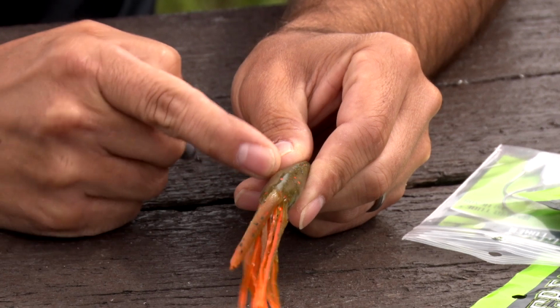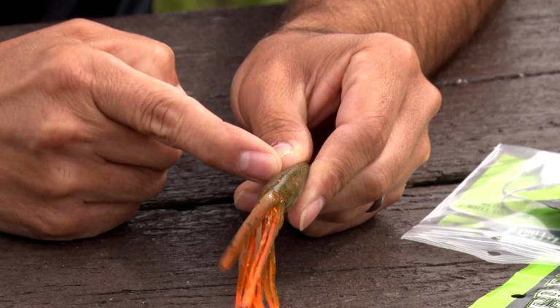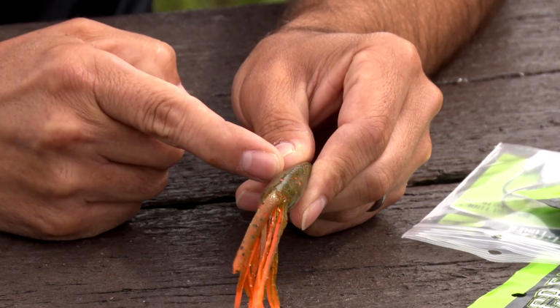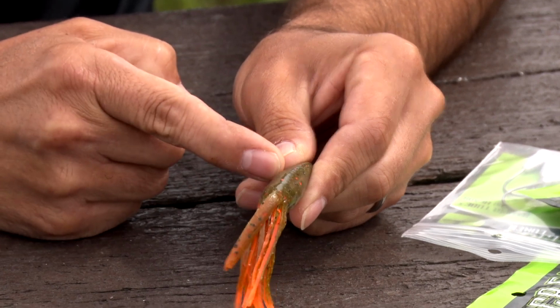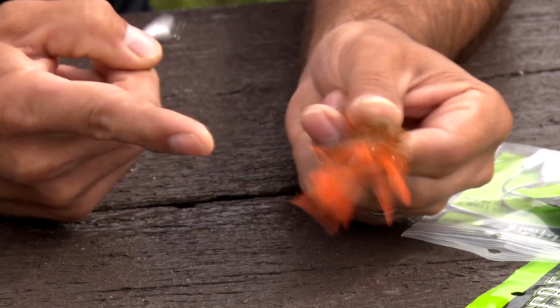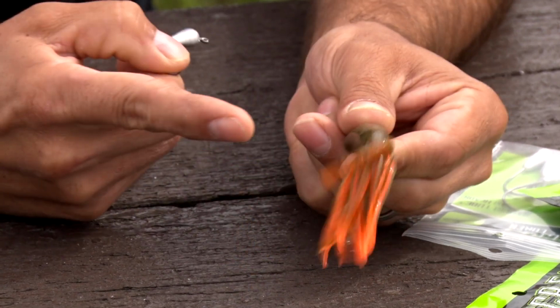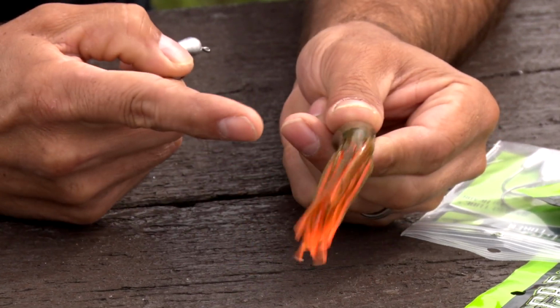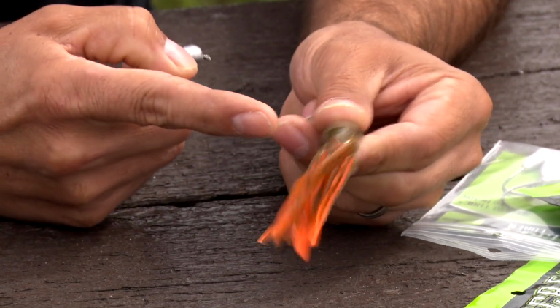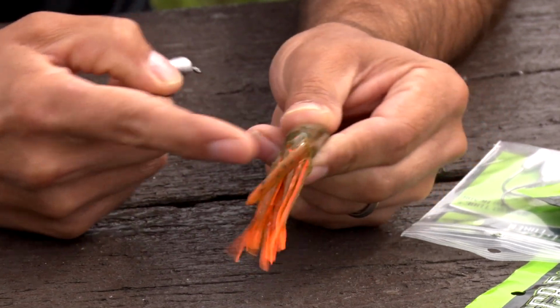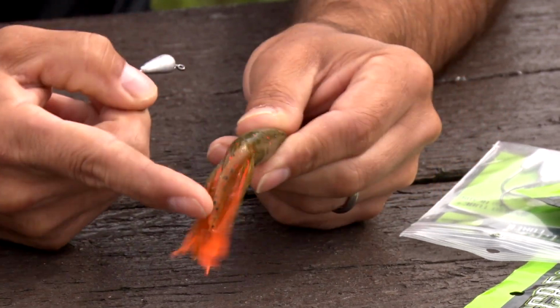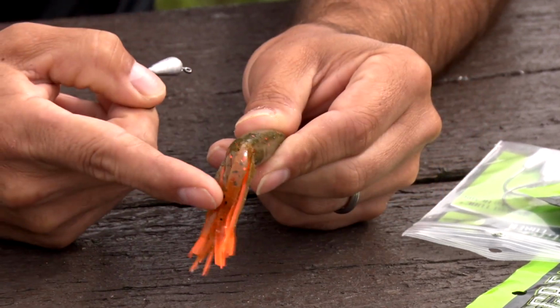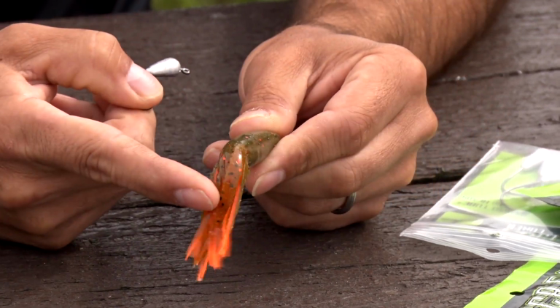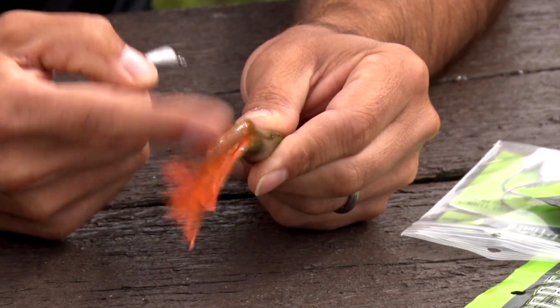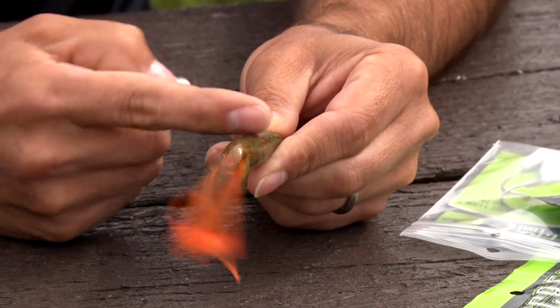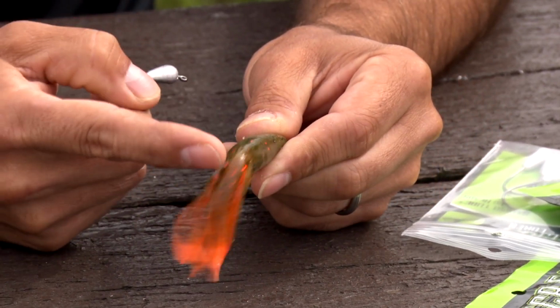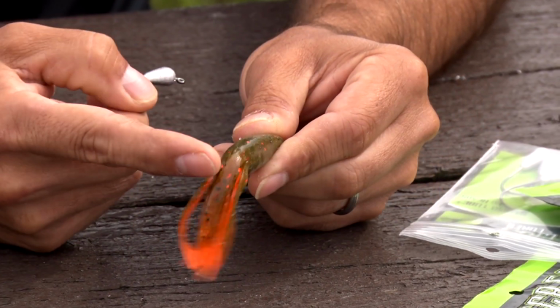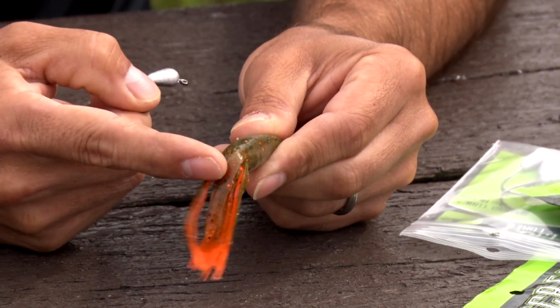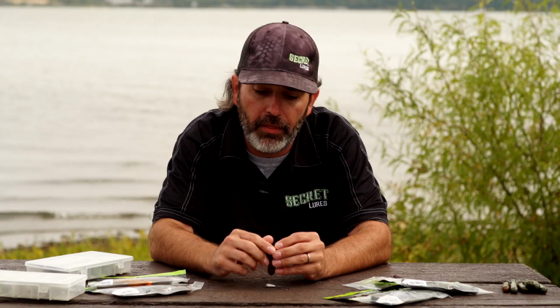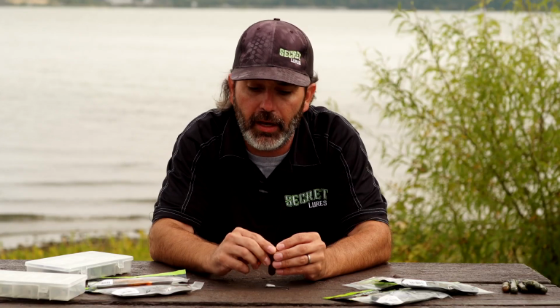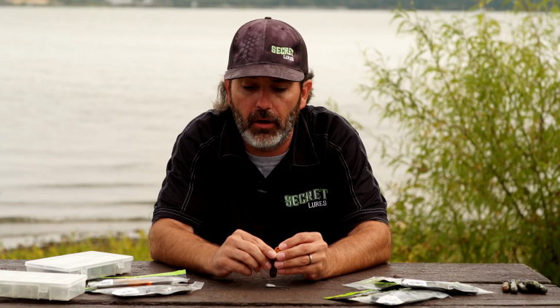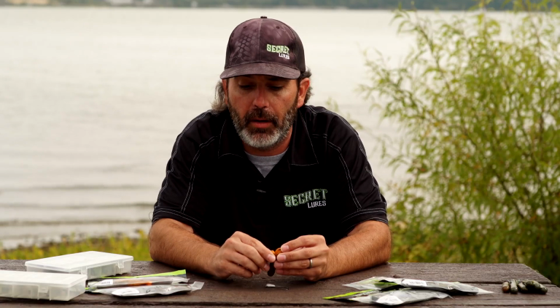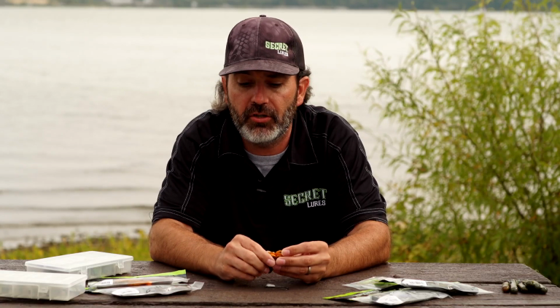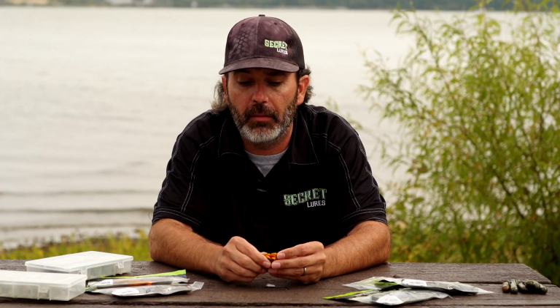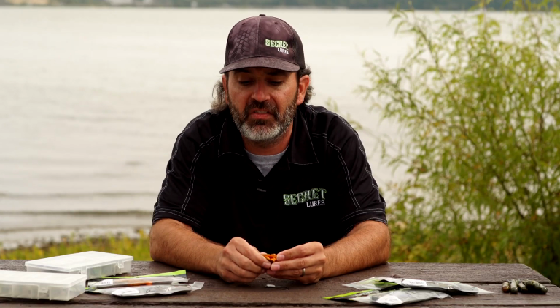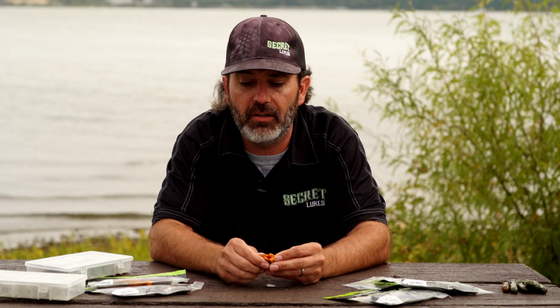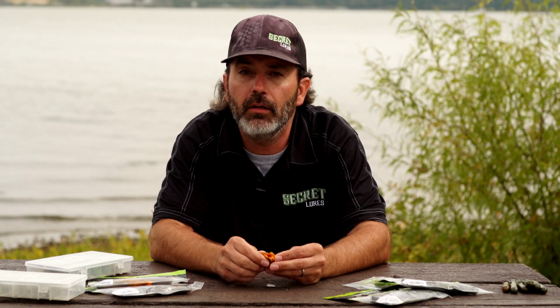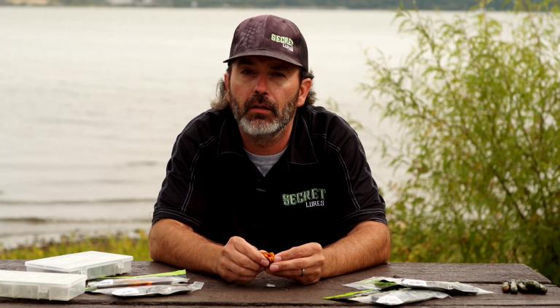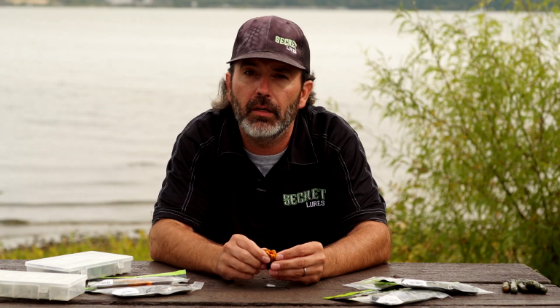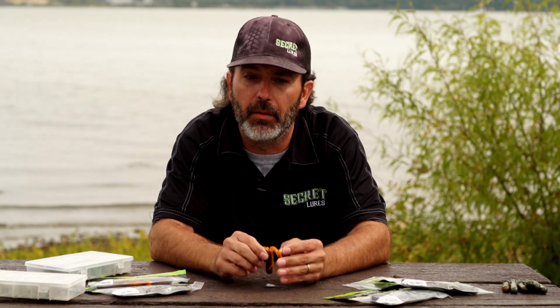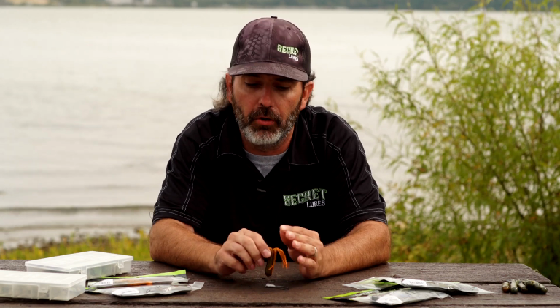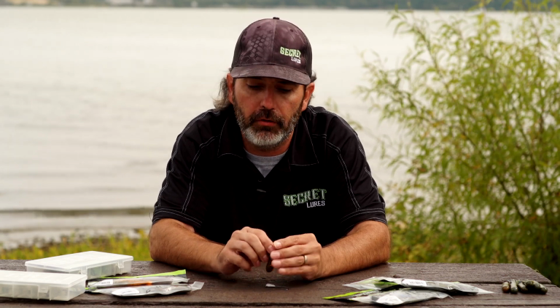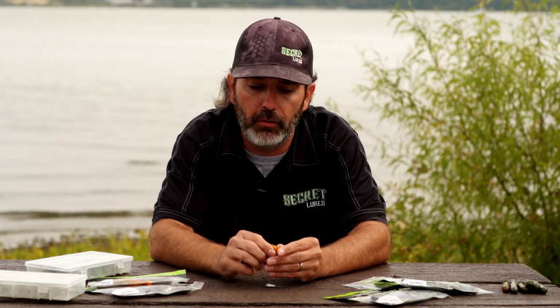If I hook my finger, I went too far forward. If I miss my finger, I'm too far back. Then I make sure I'm centered in the middle of the tube.